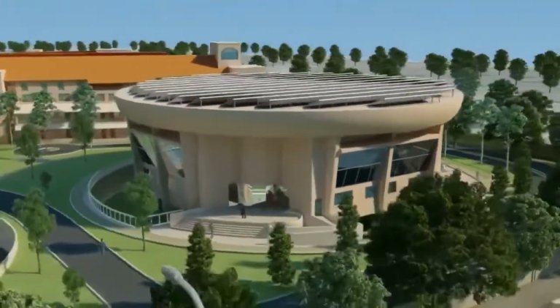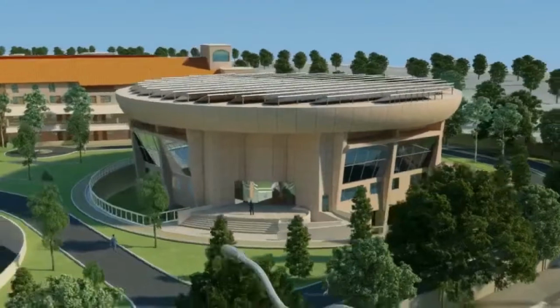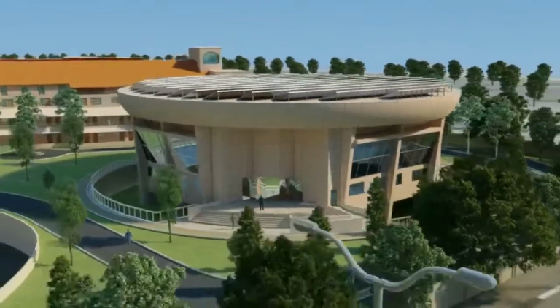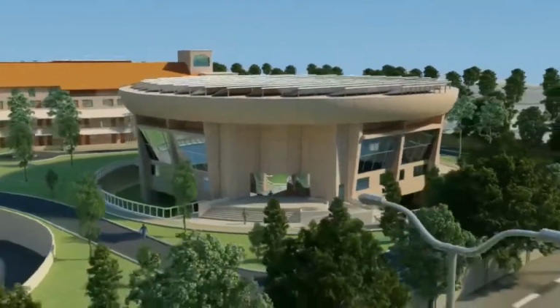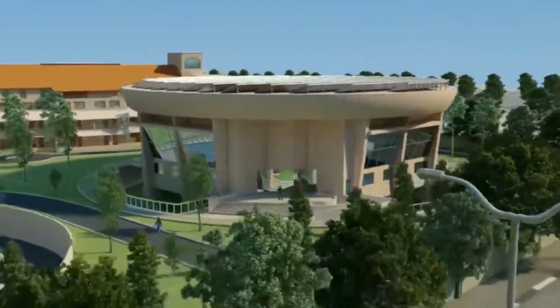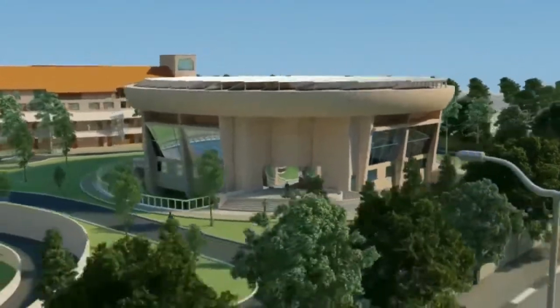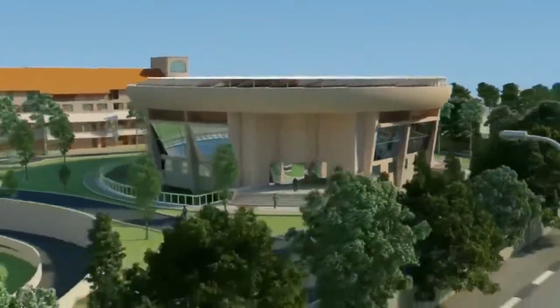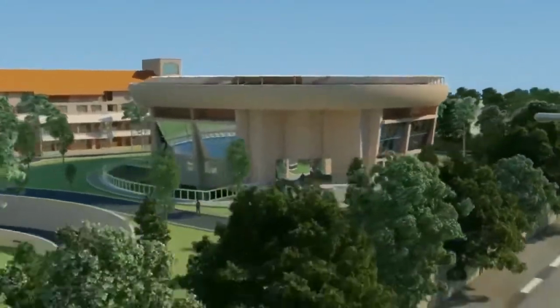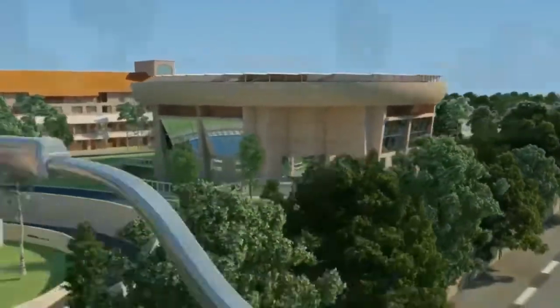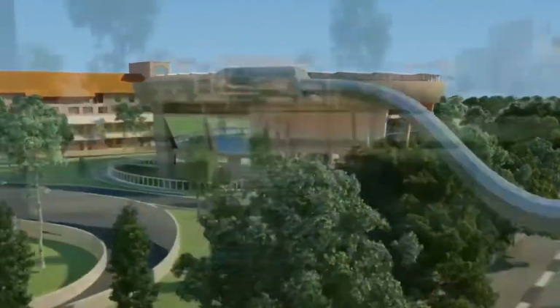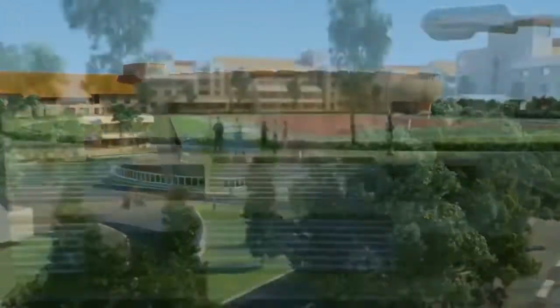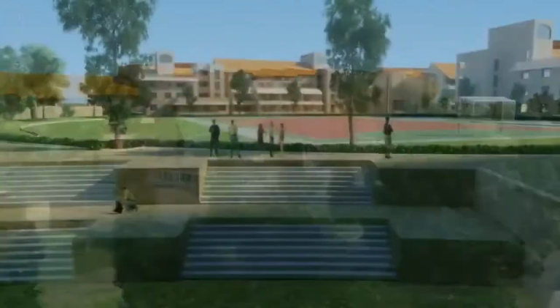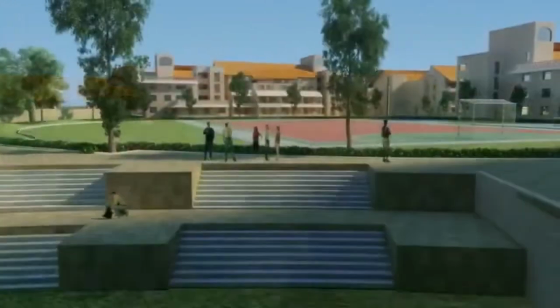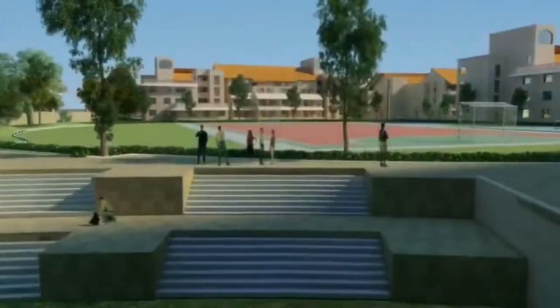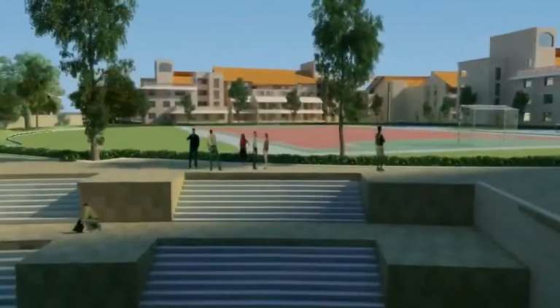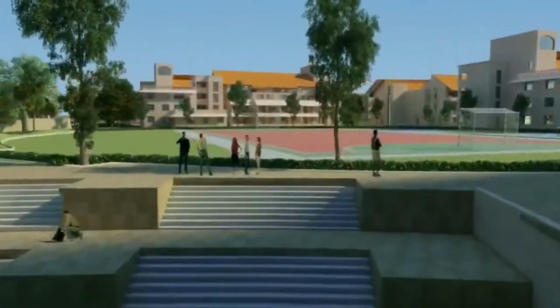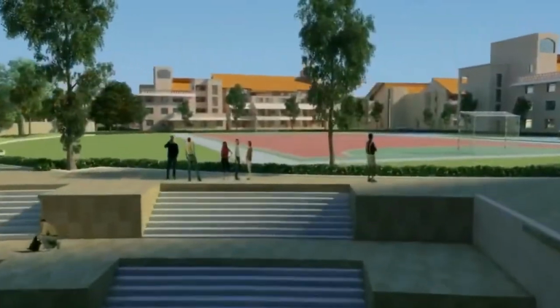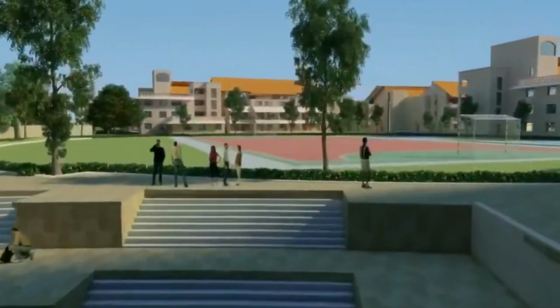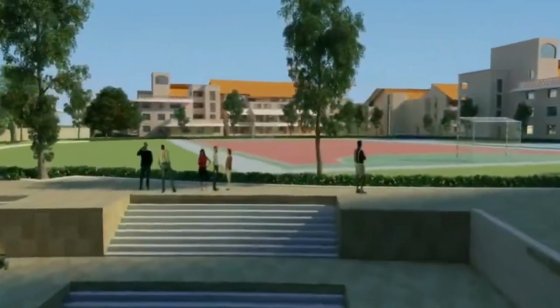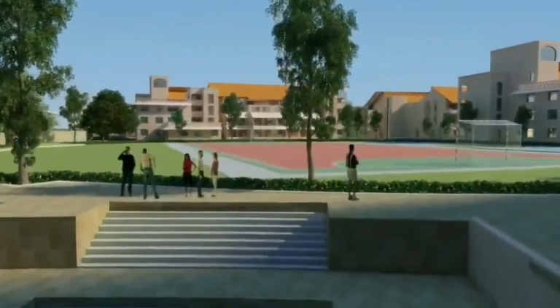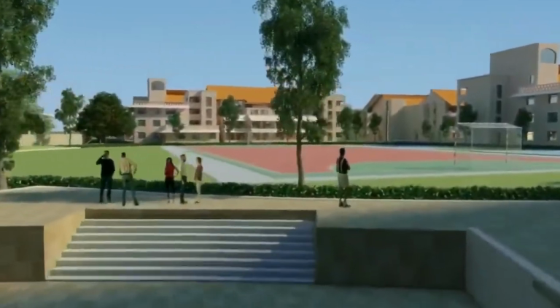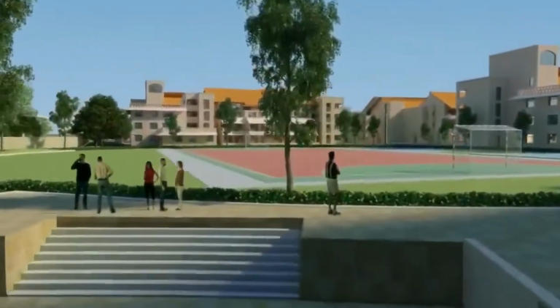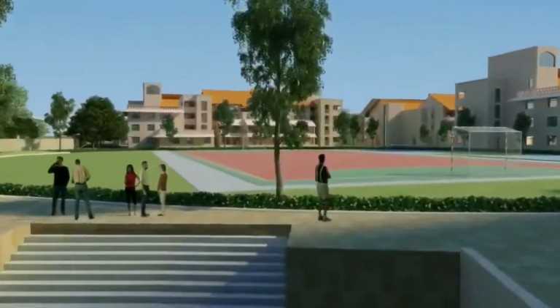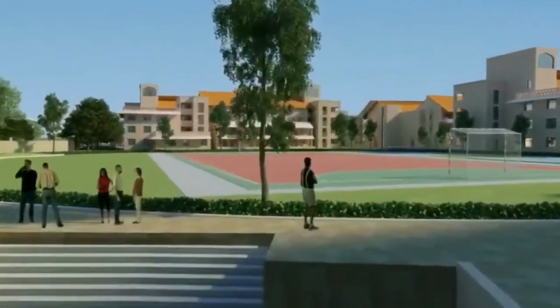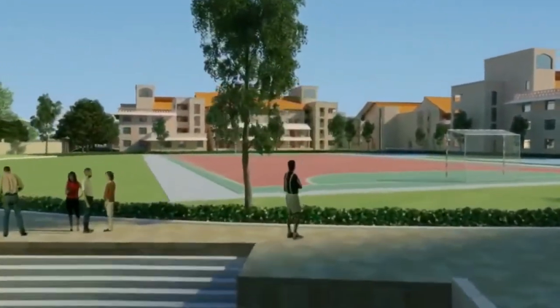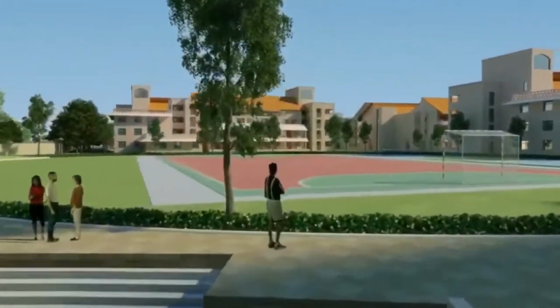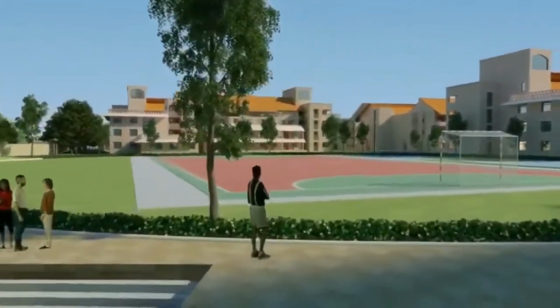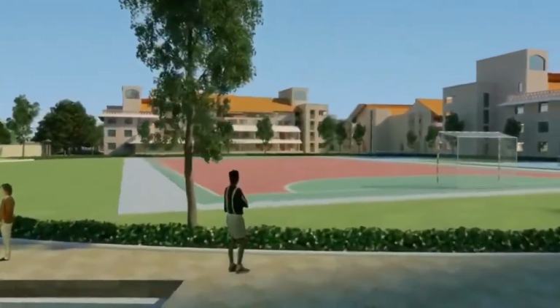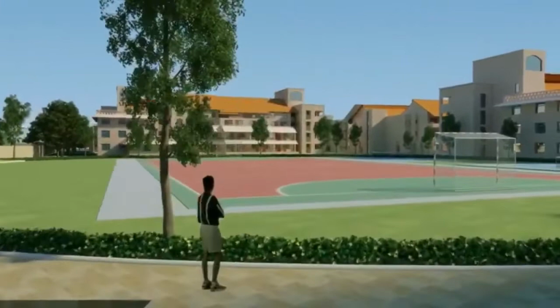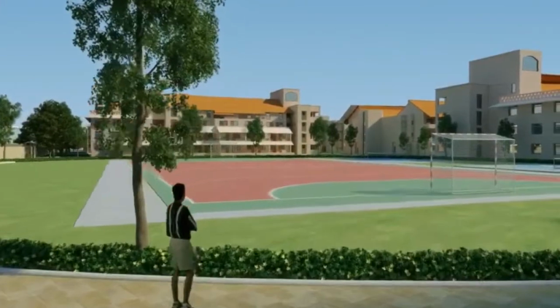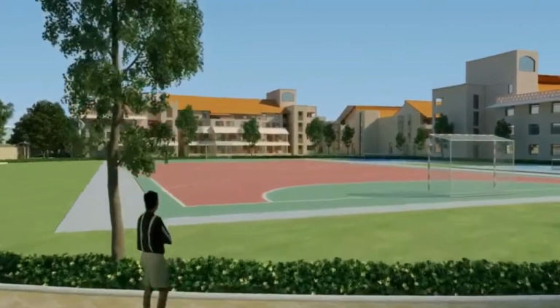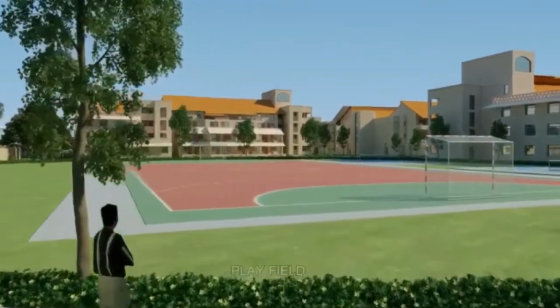Another distinct feature is the sunken courtyards that are used for natural light passage and ventilation.